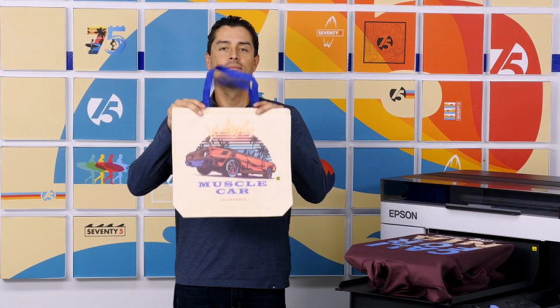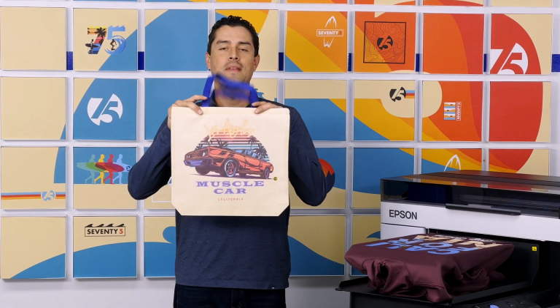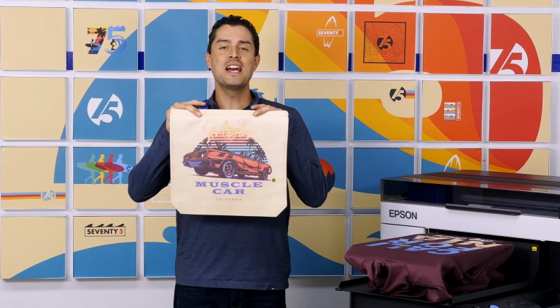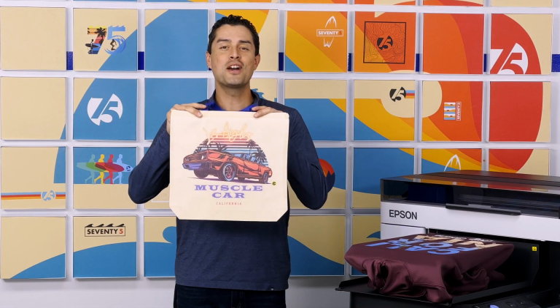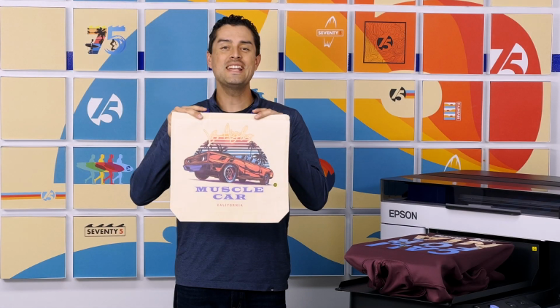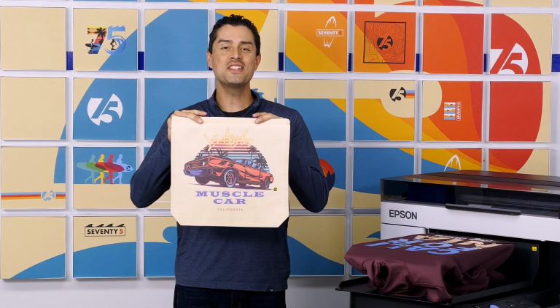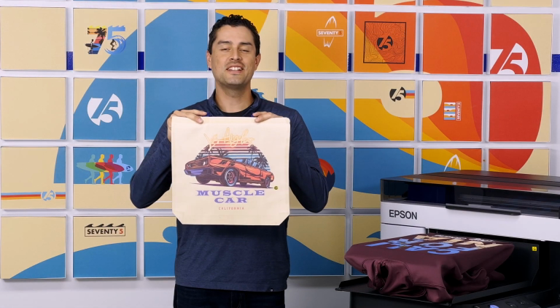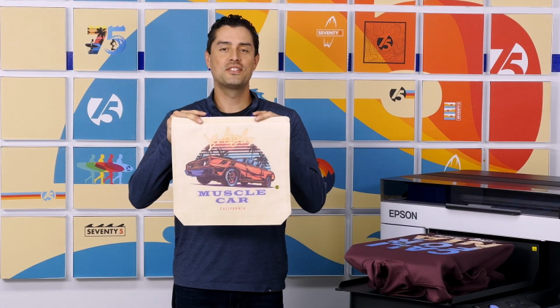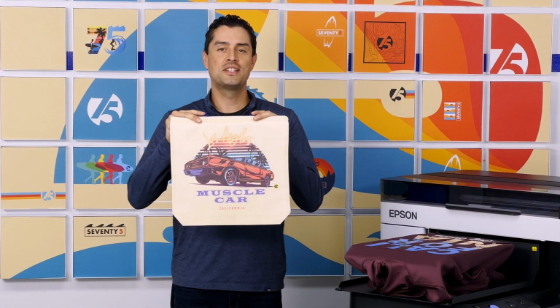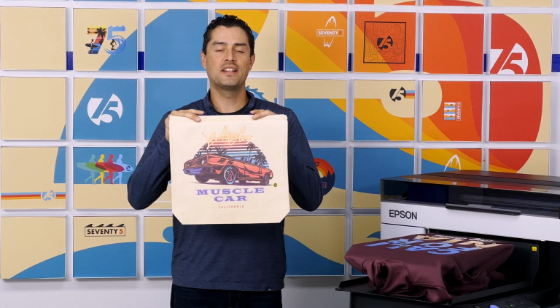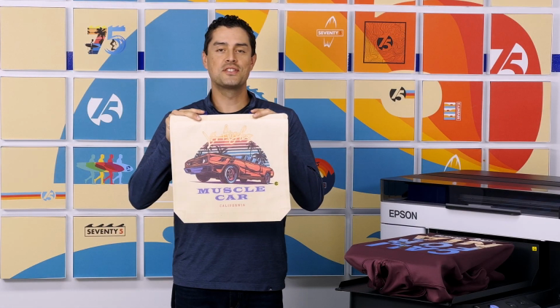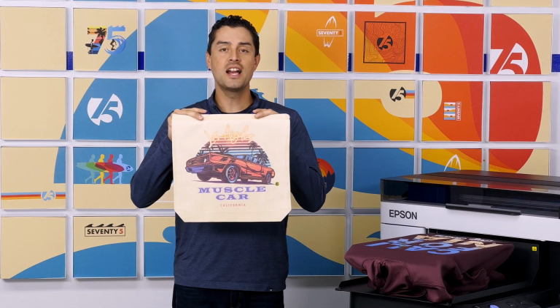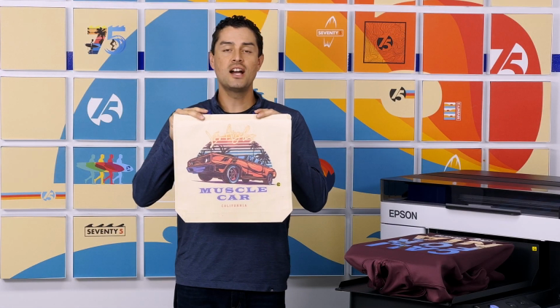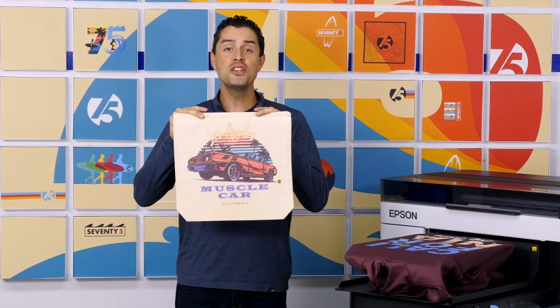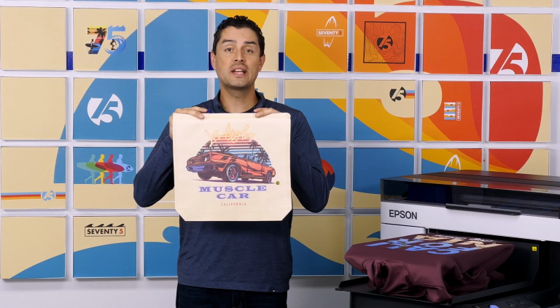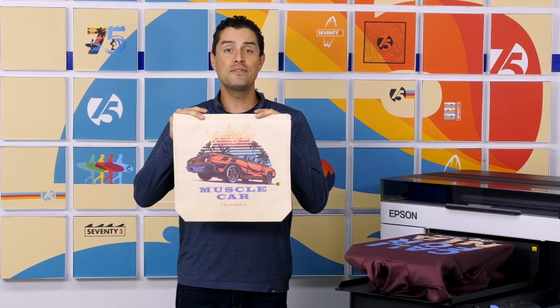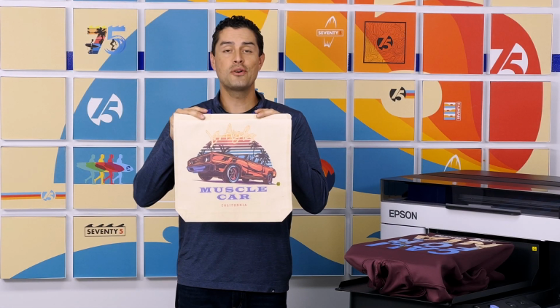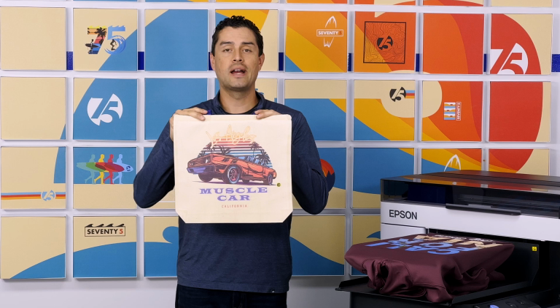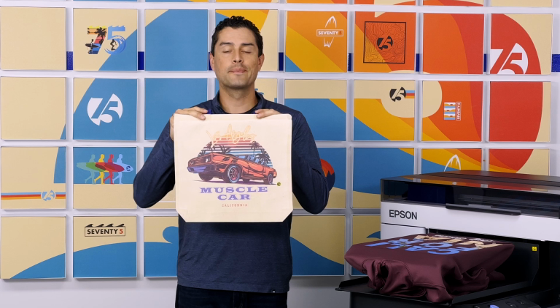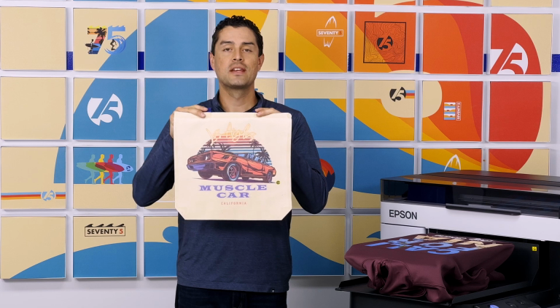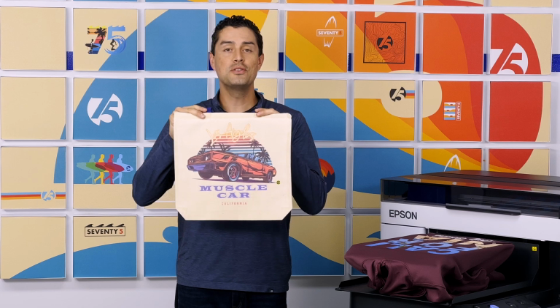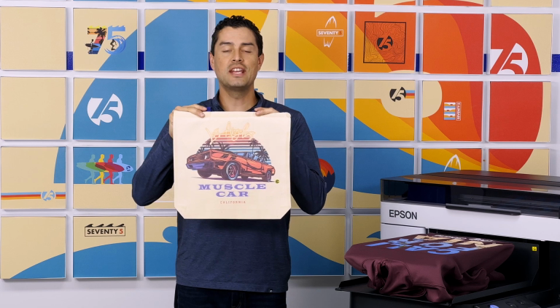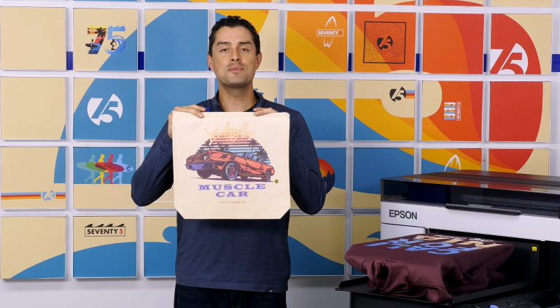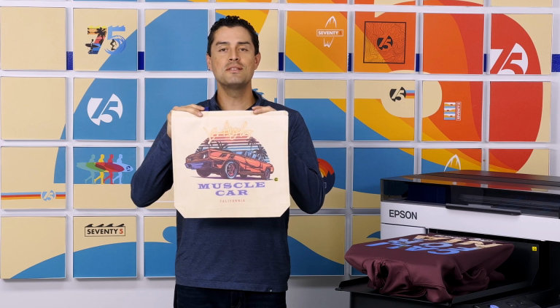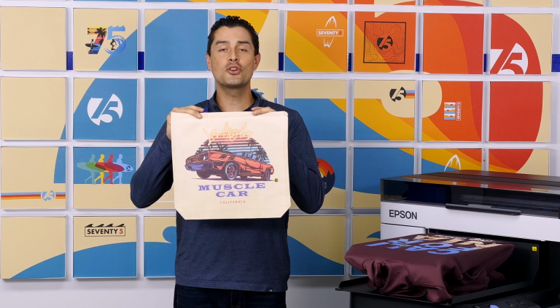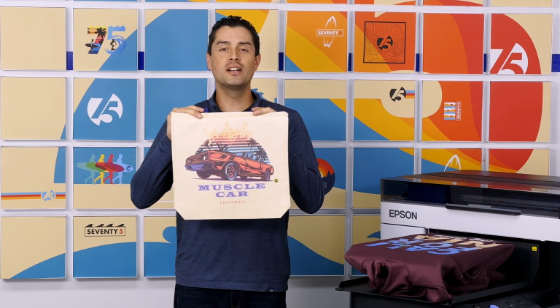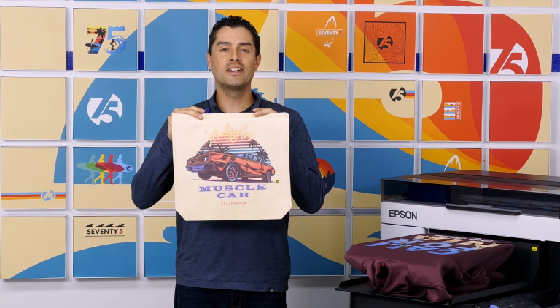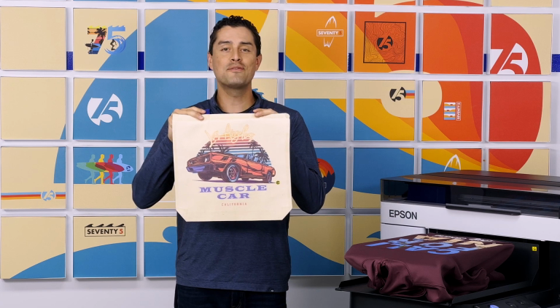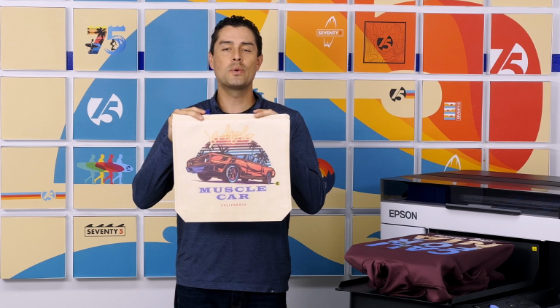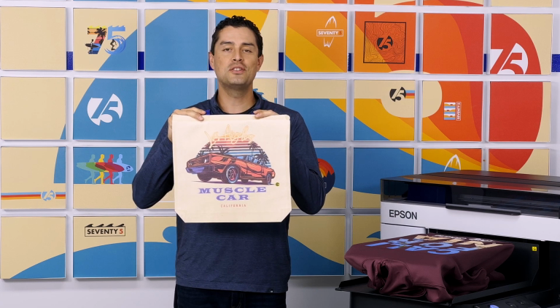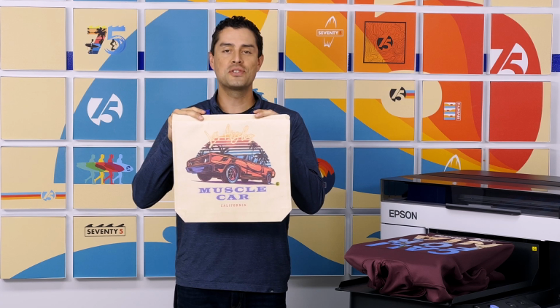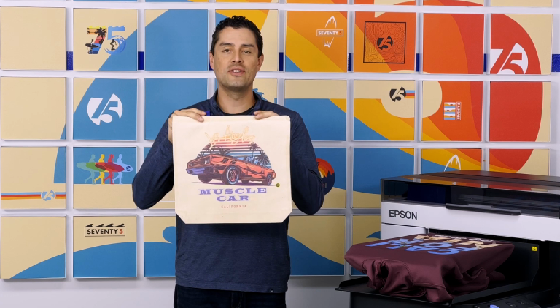And that's how easy it is to get a design onto a canvas tote bag using the Epson SureColor F2270.